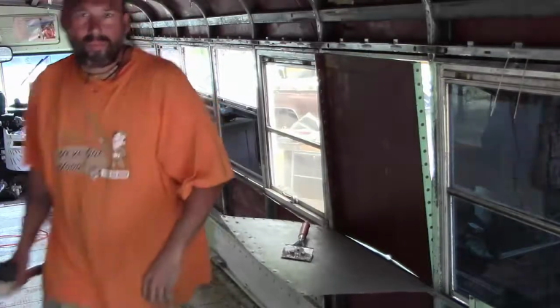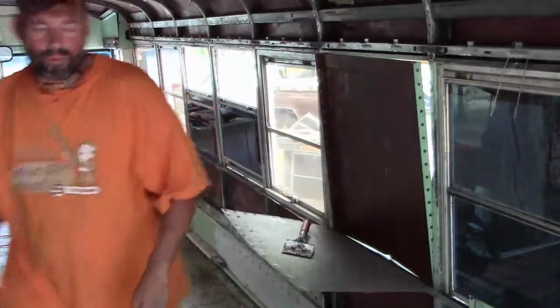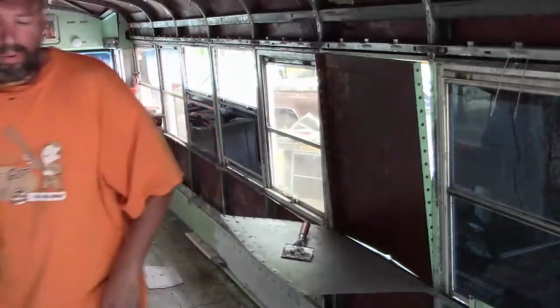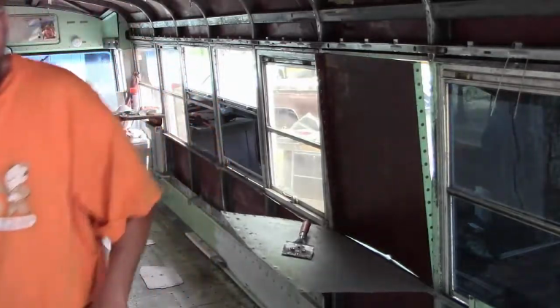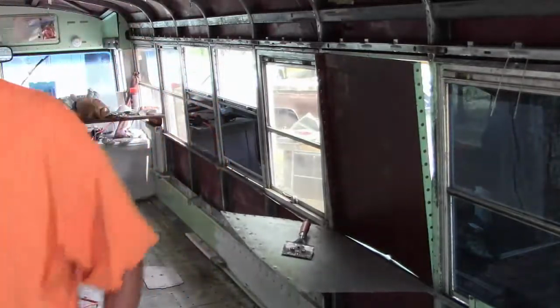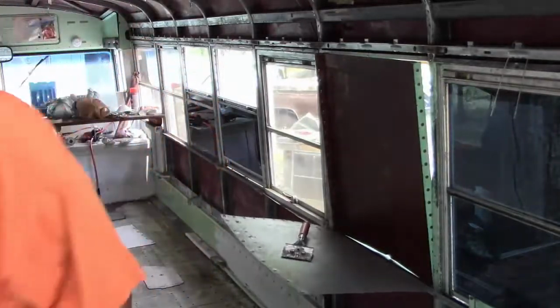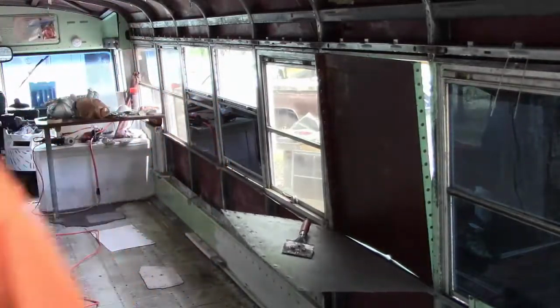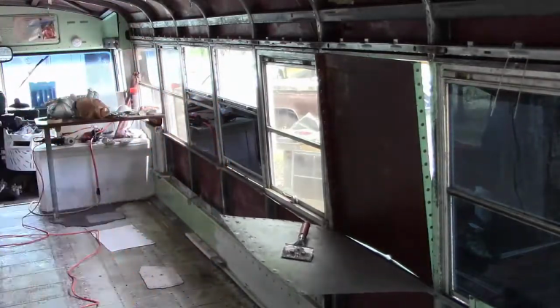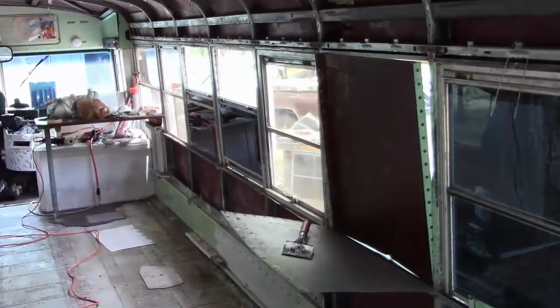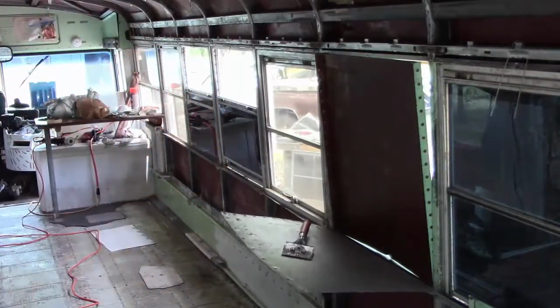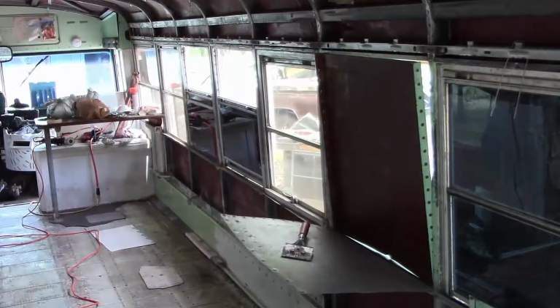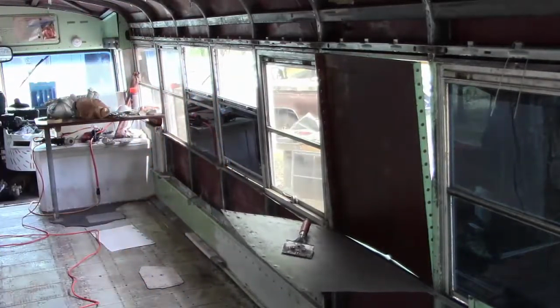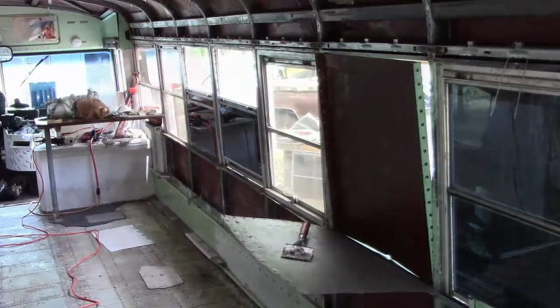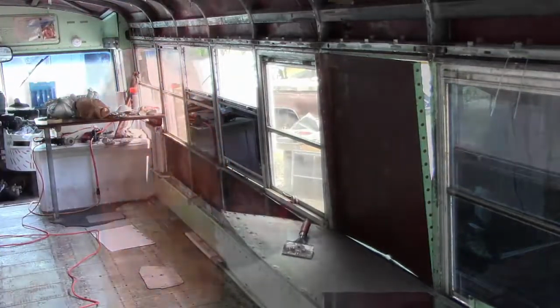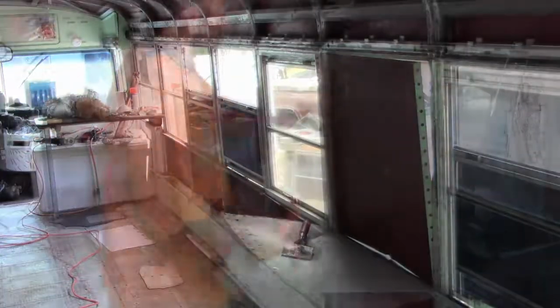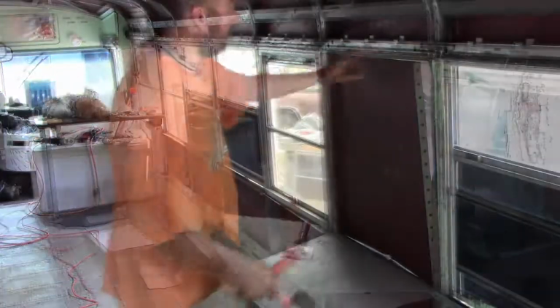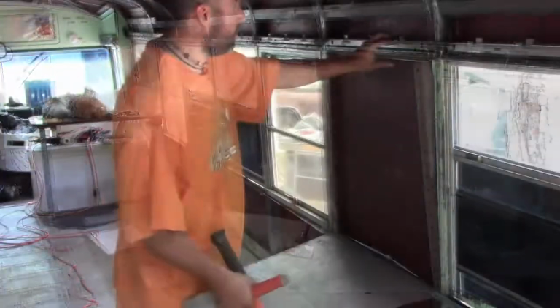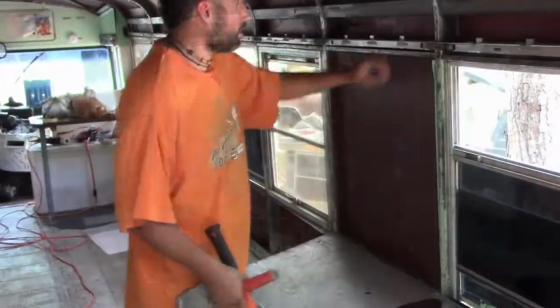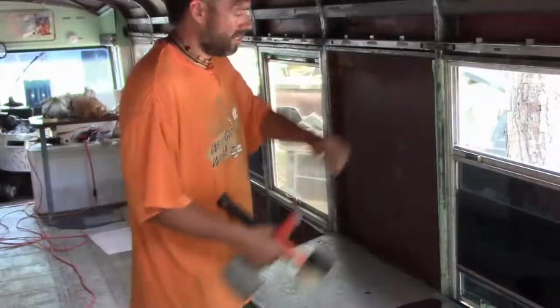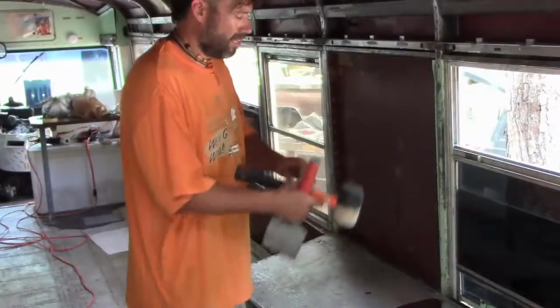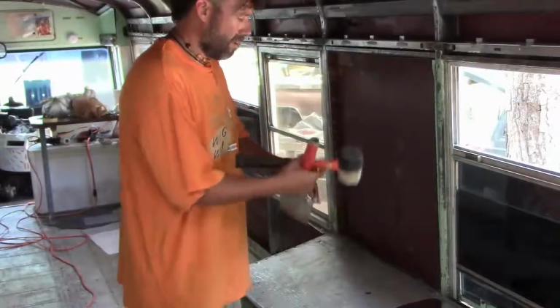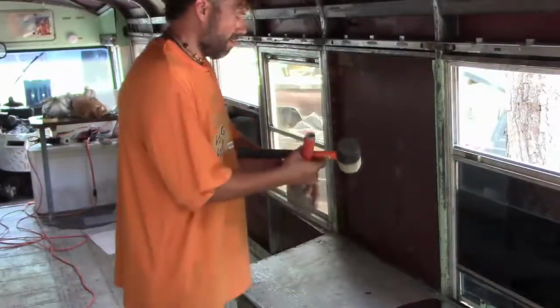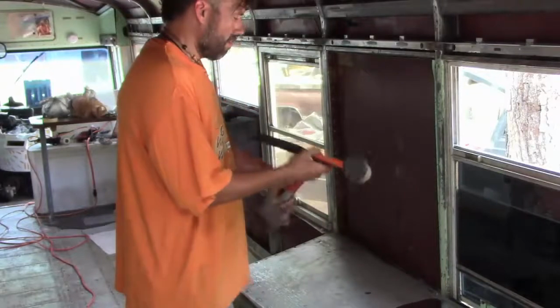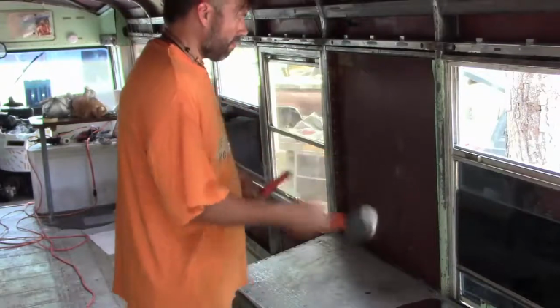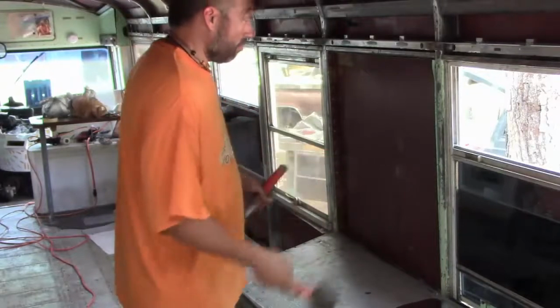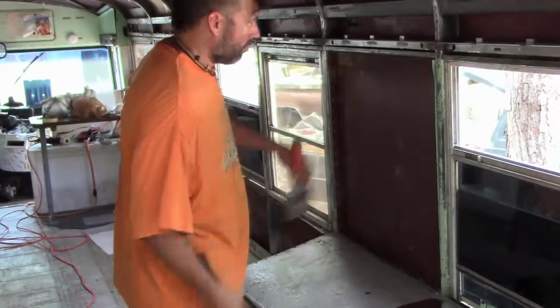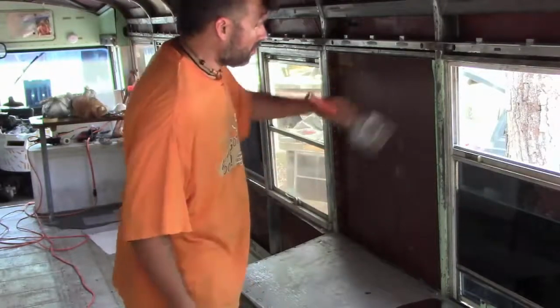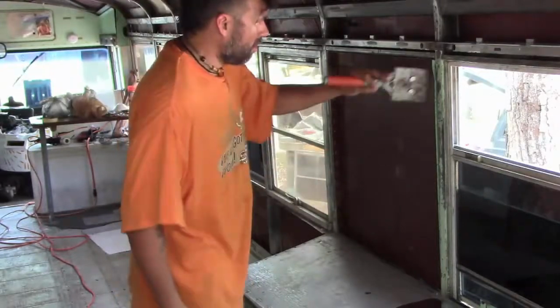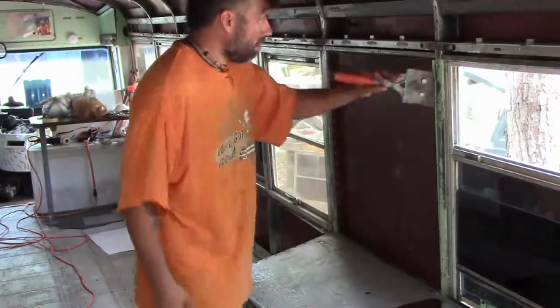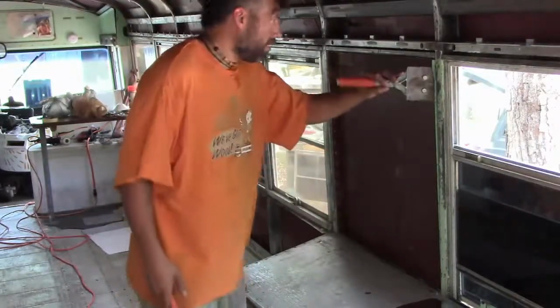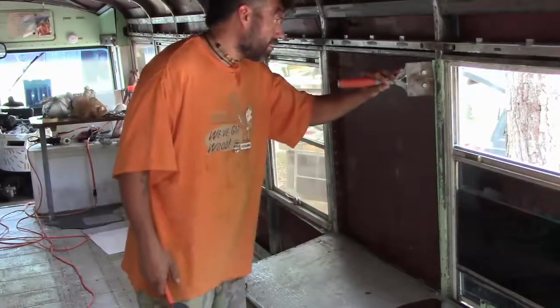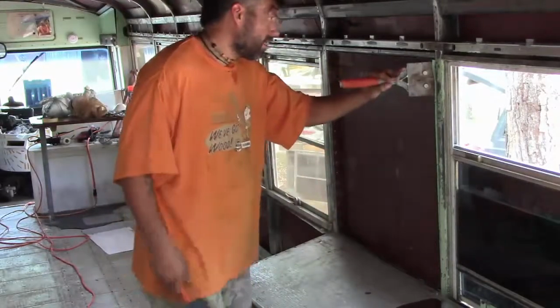I'm going to pause in a minute. As you can see, I put this piece in.